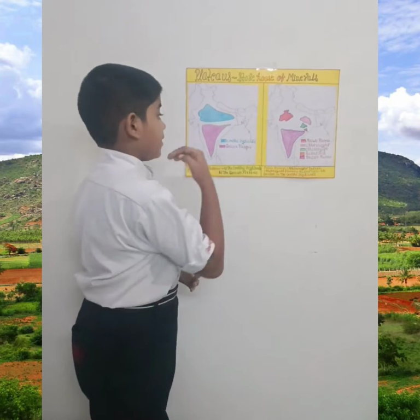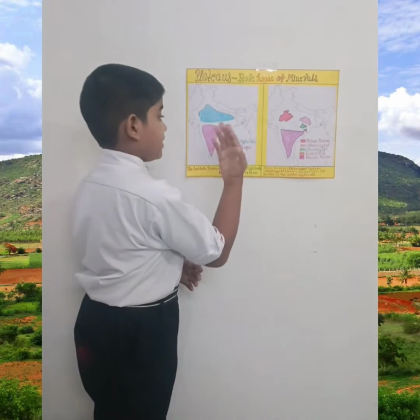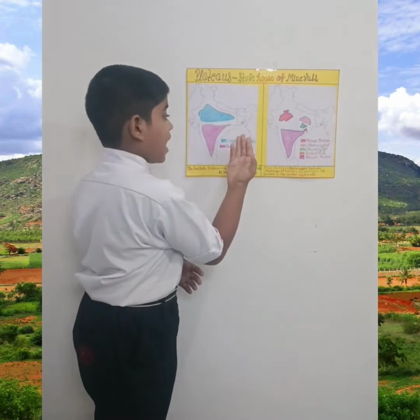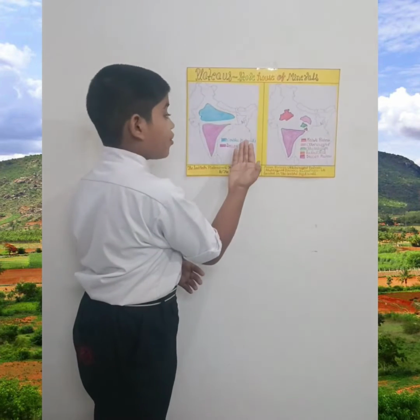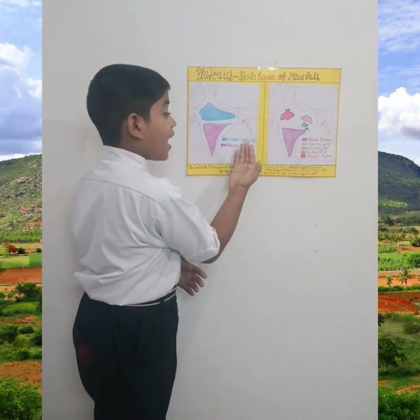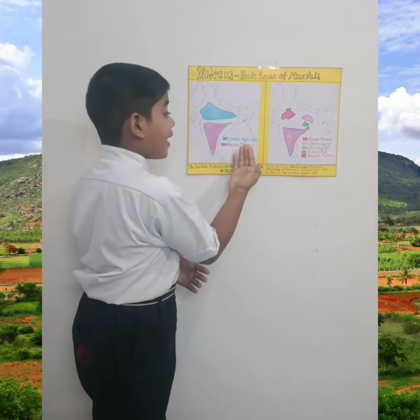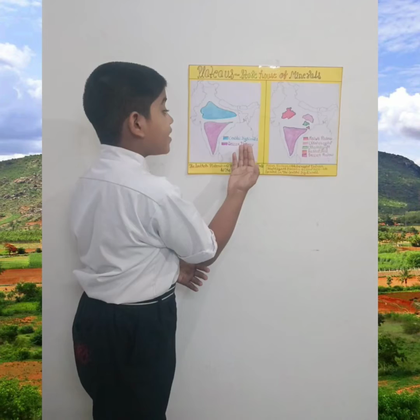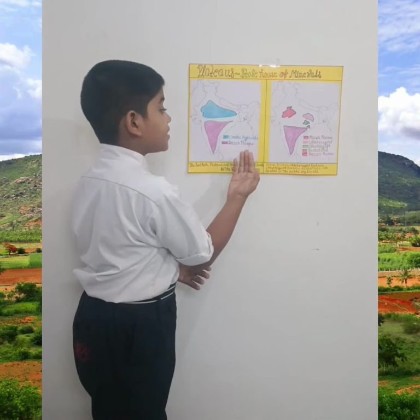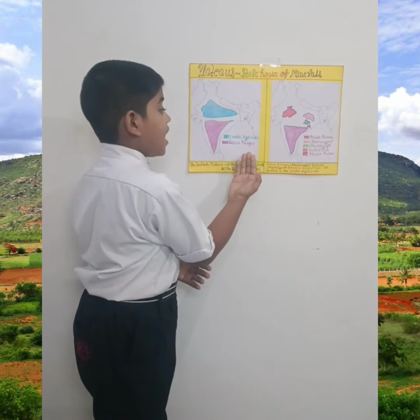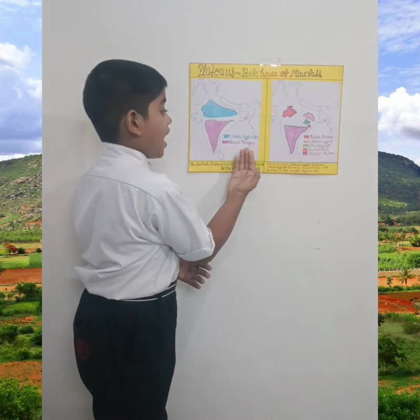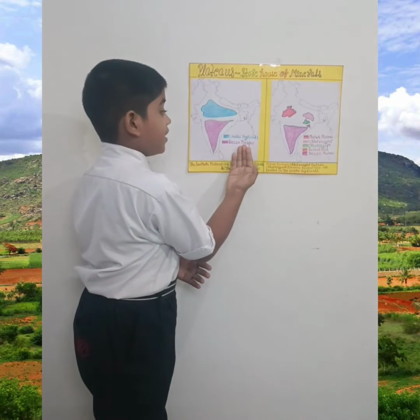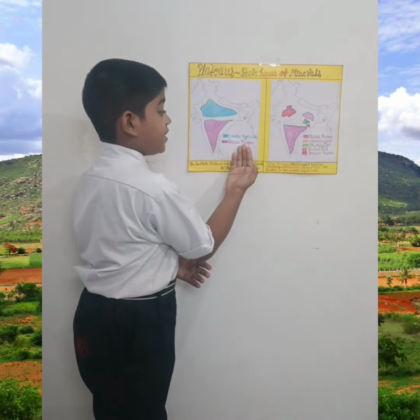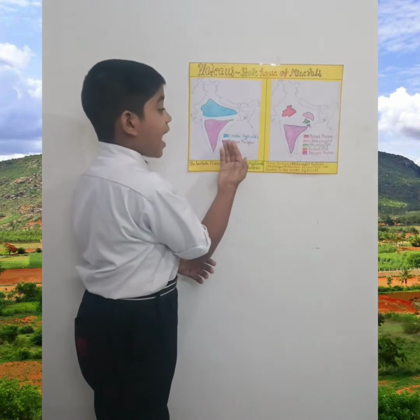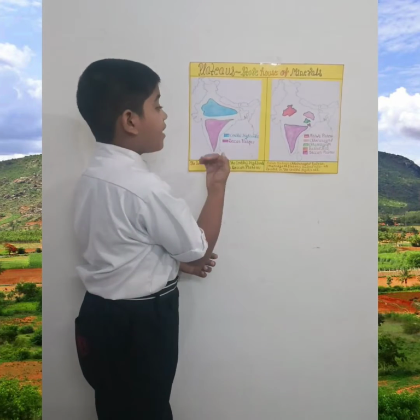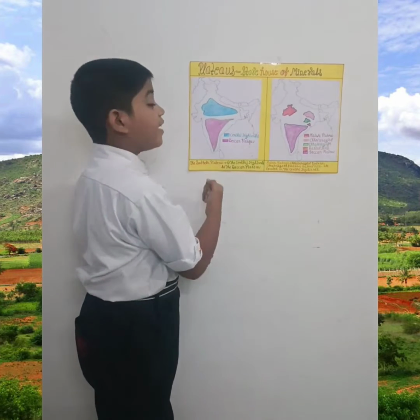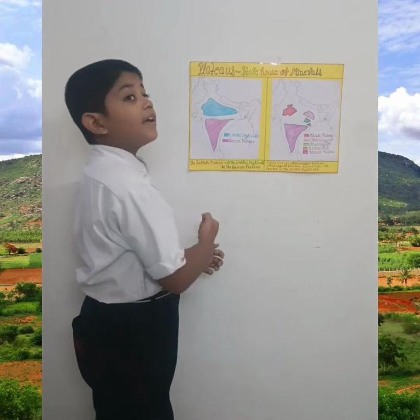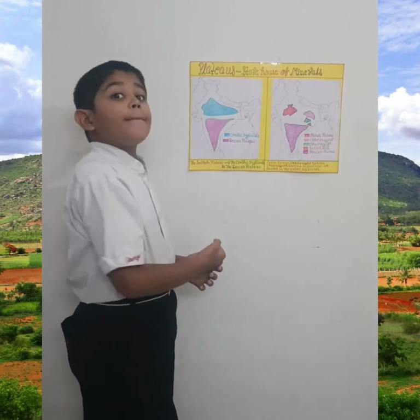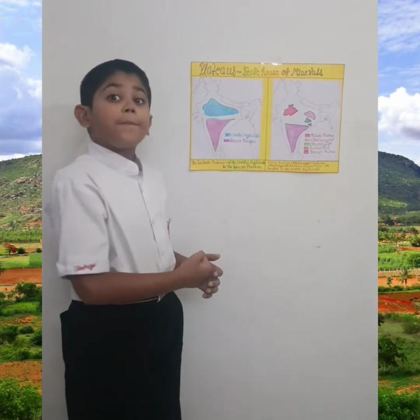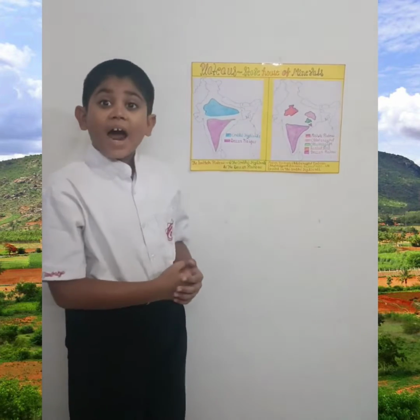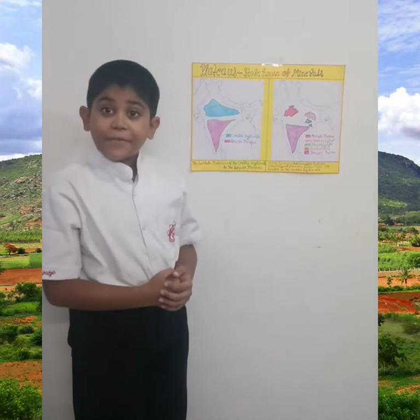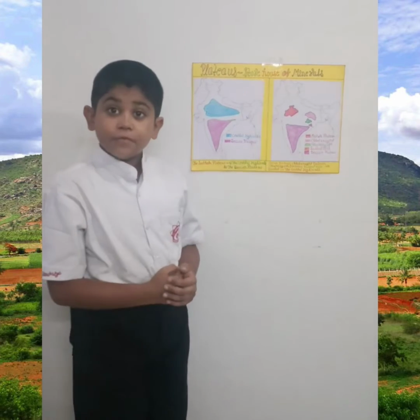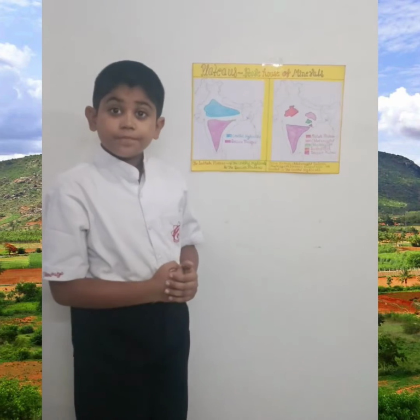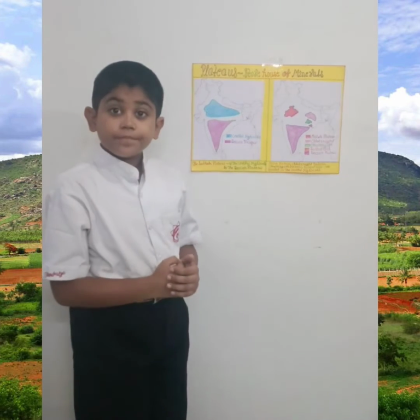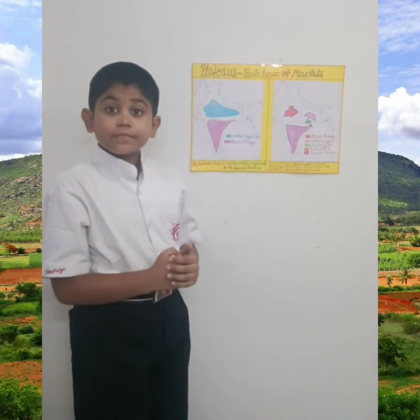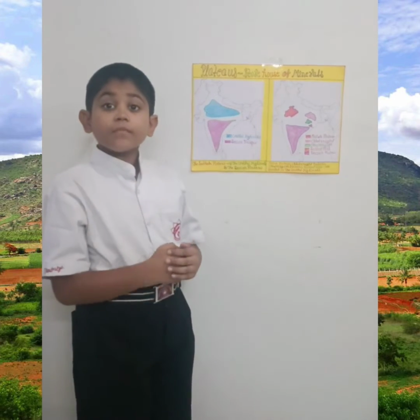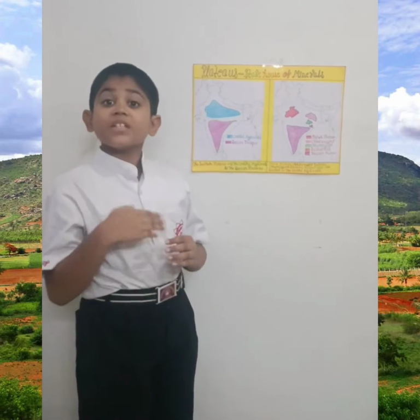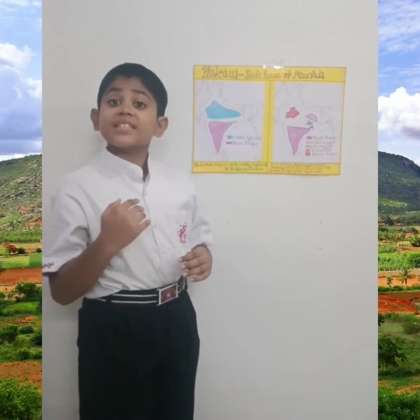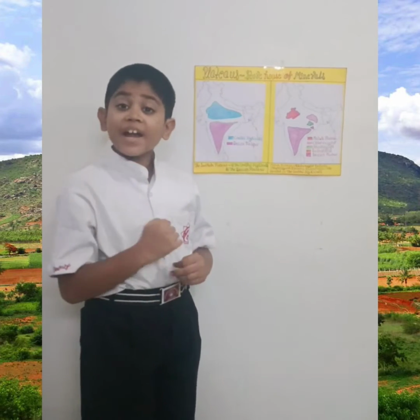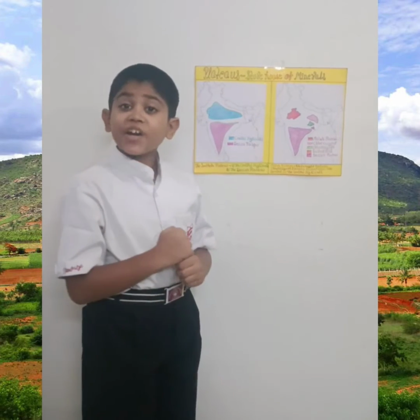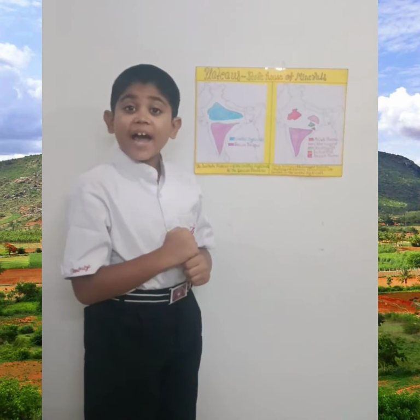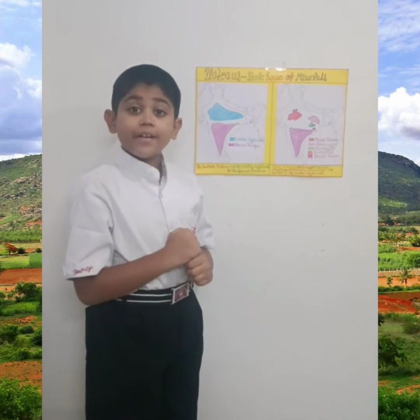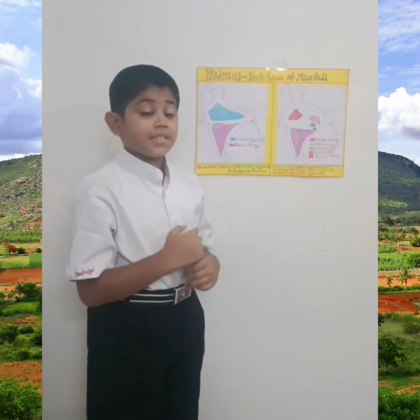The southern plateau, or the great Indian plateau, has two parts: the Central Highlands and the Deccan Plateau.